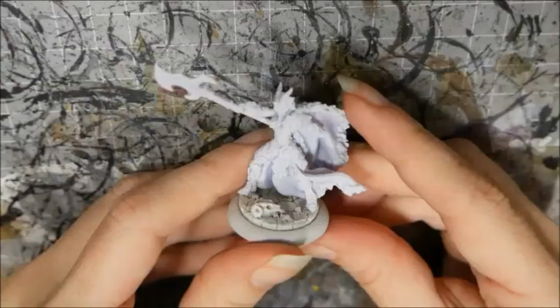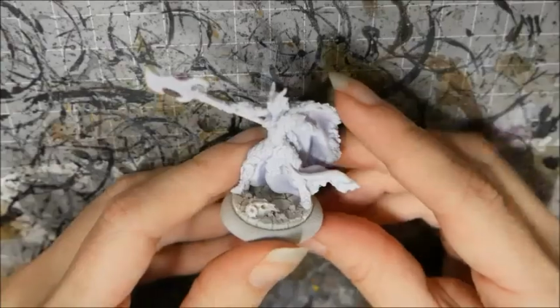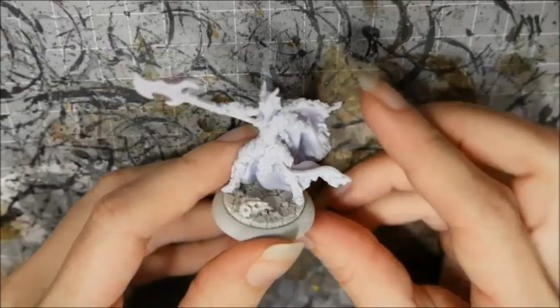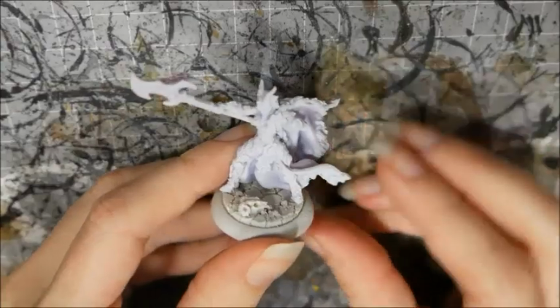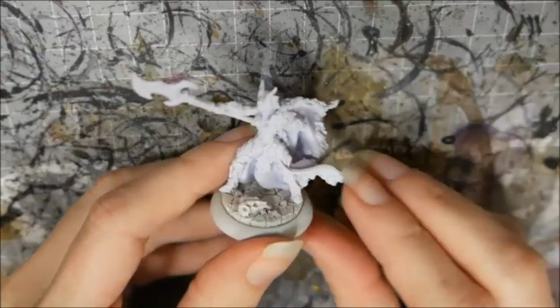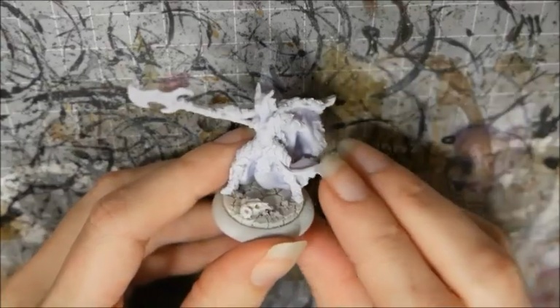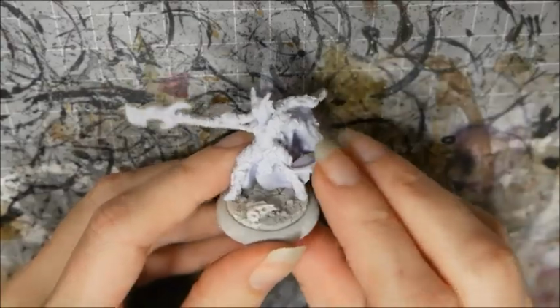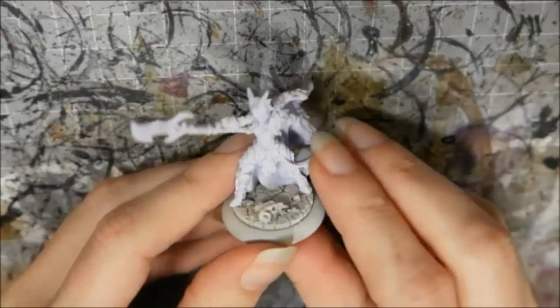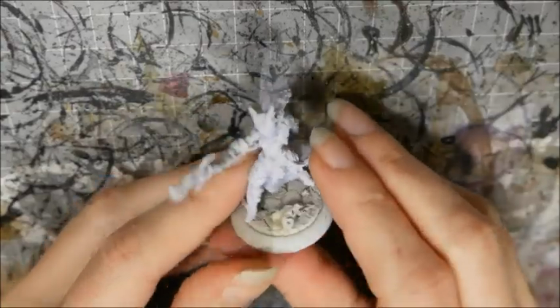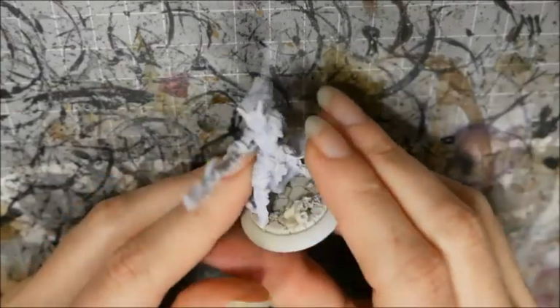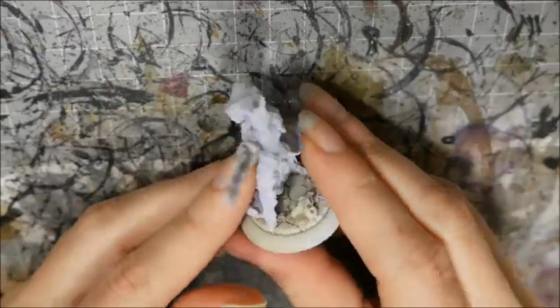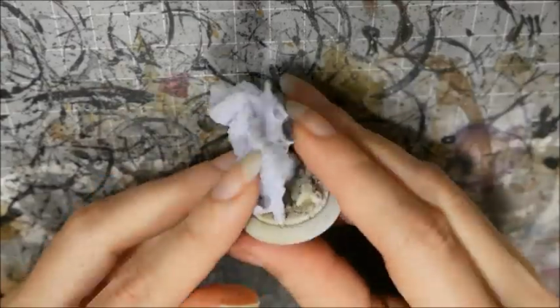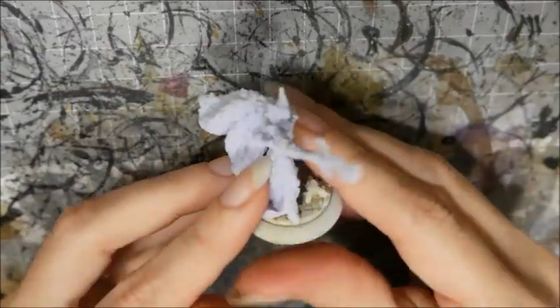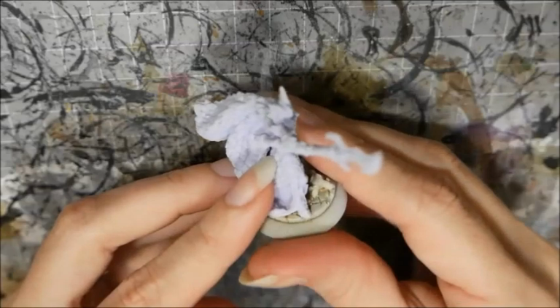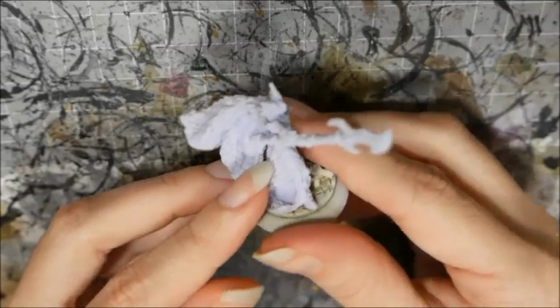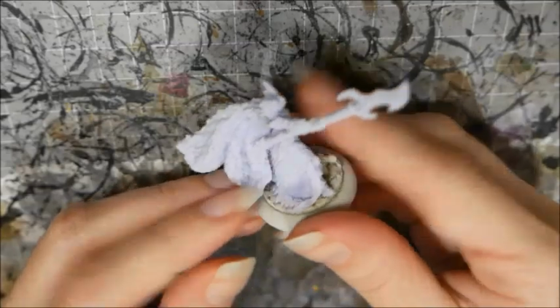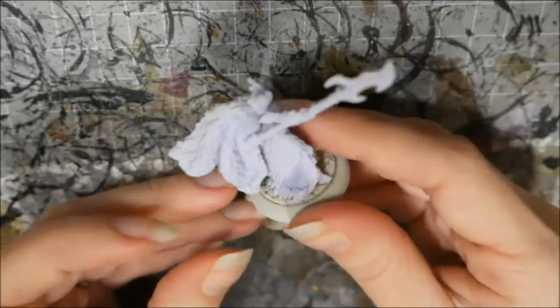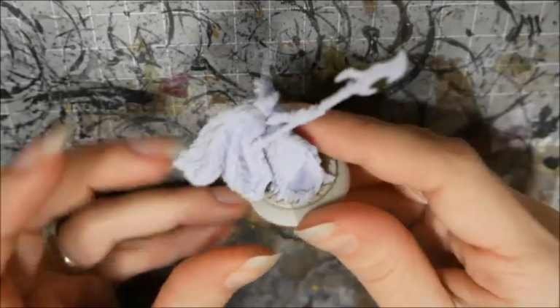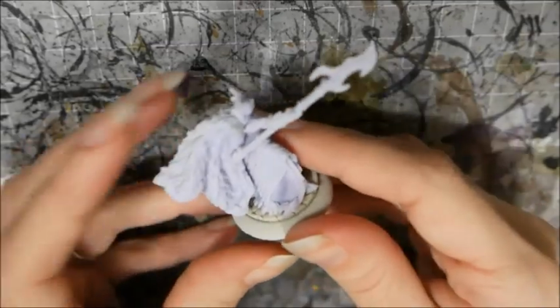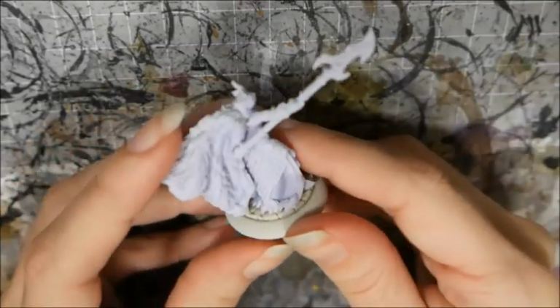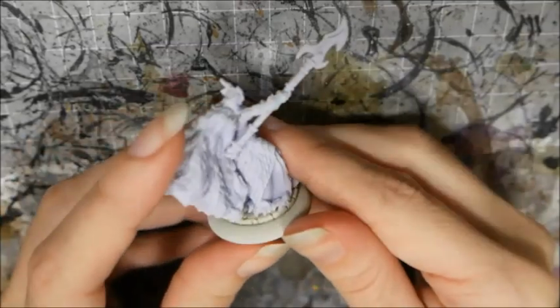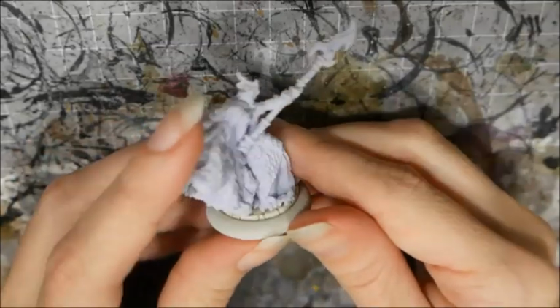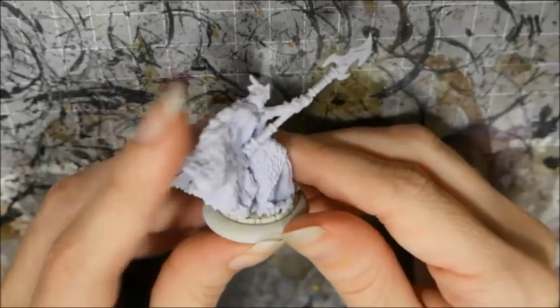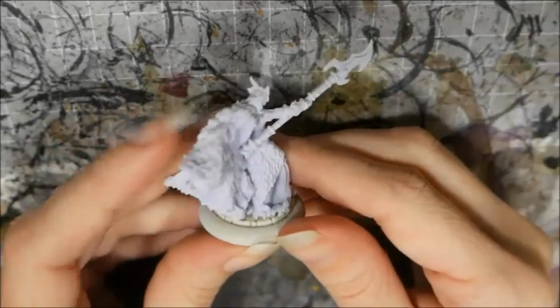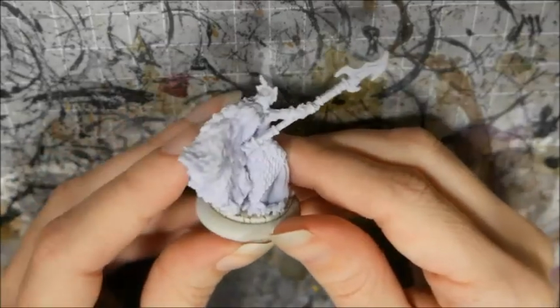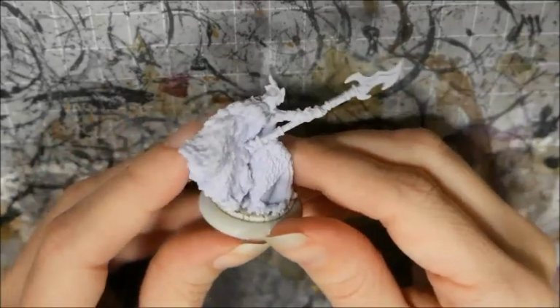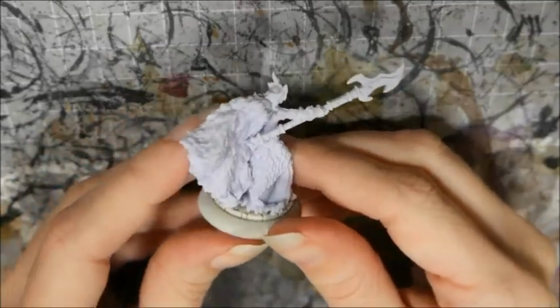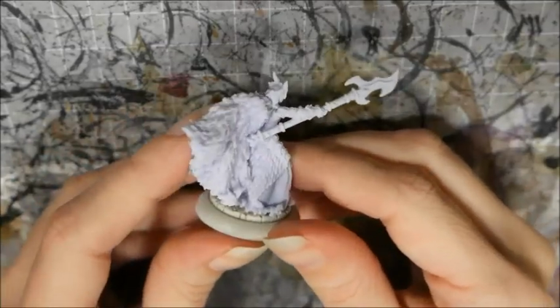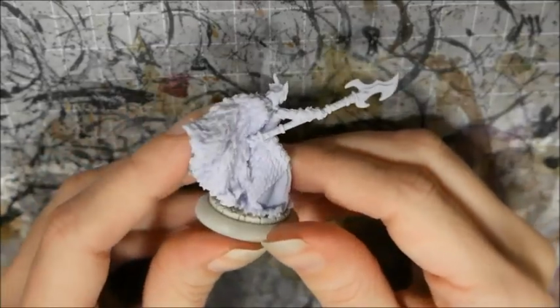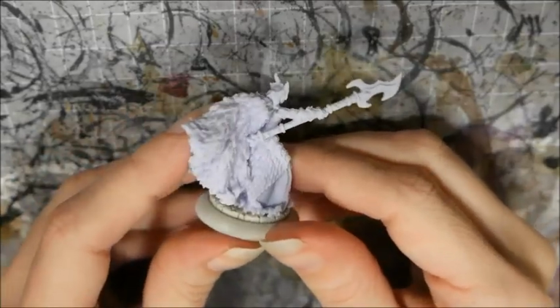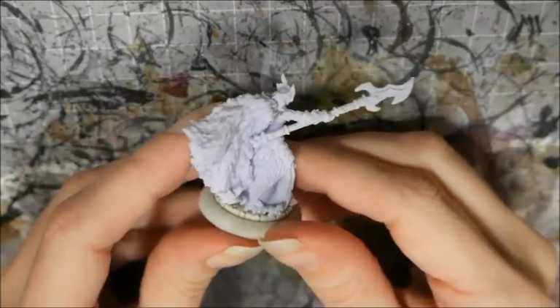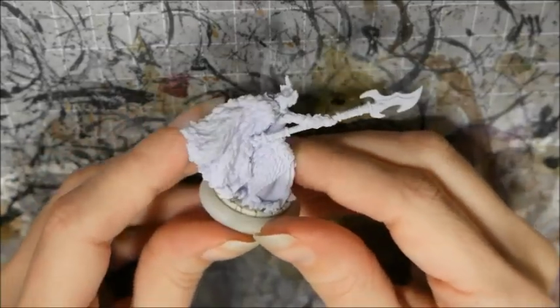I started with a white primer. I did do a little bit of putty work to cover the gap in the back of her cloak.